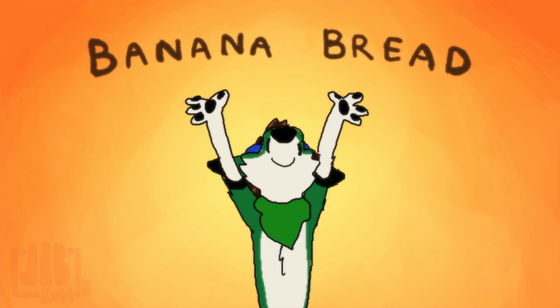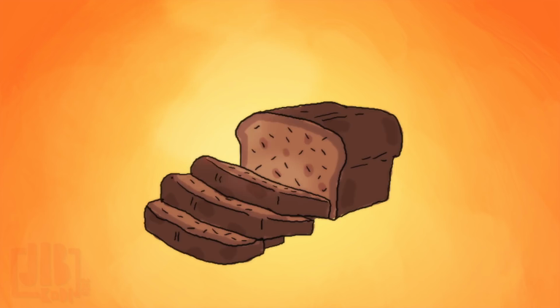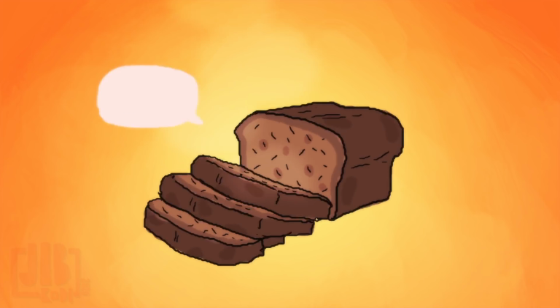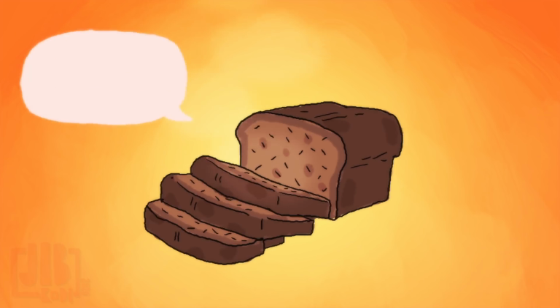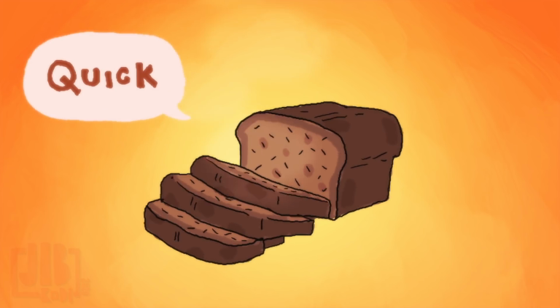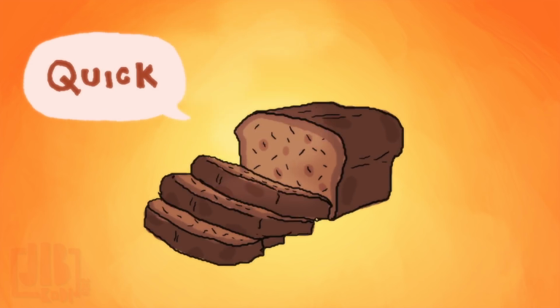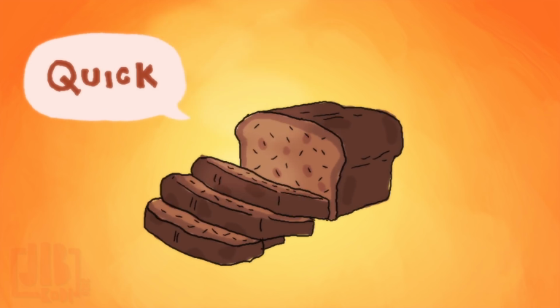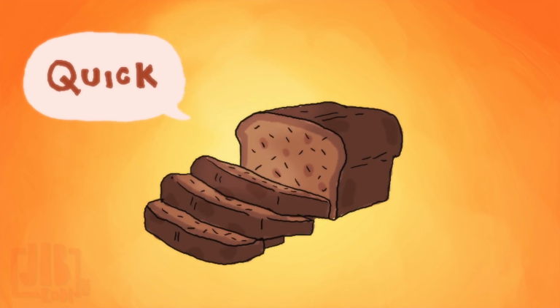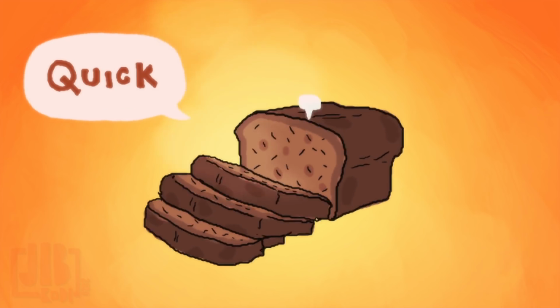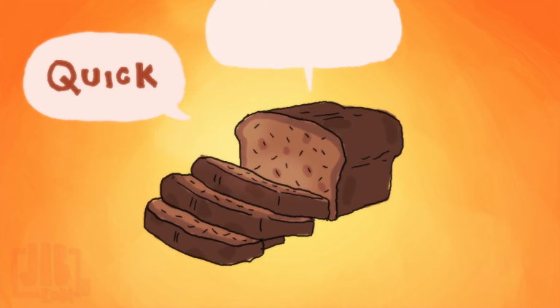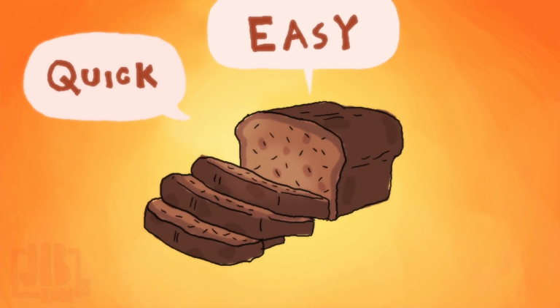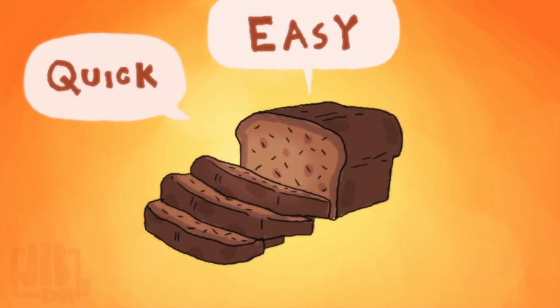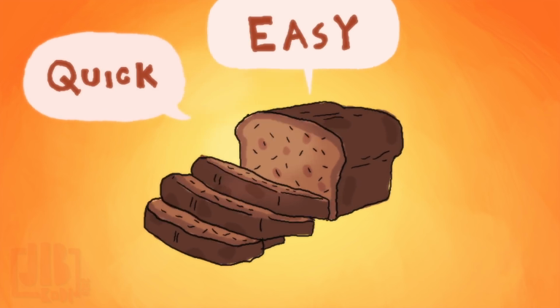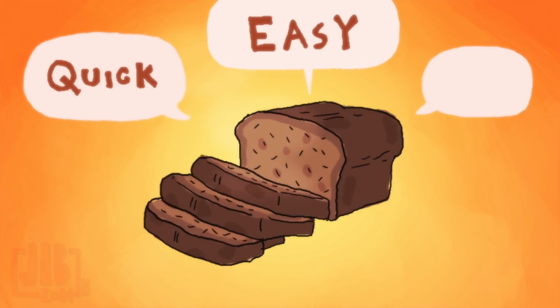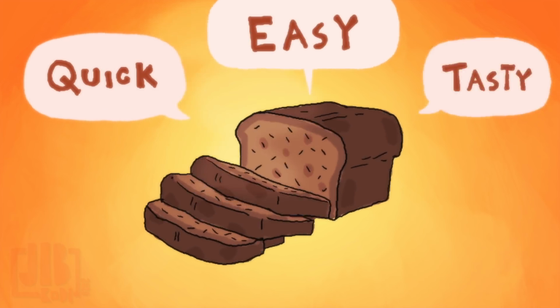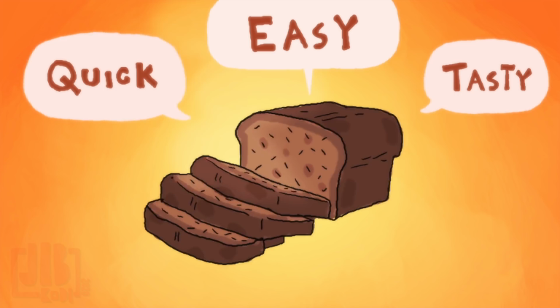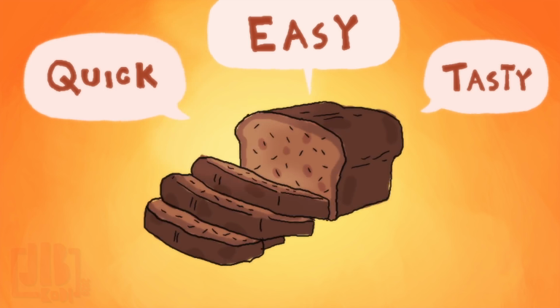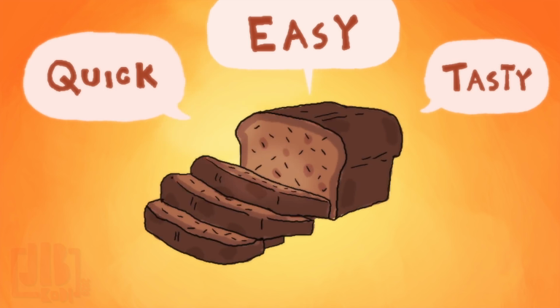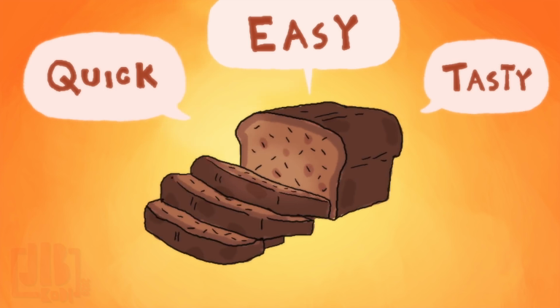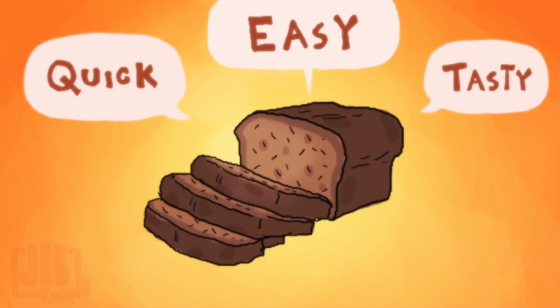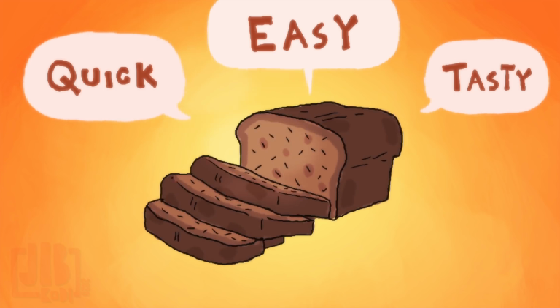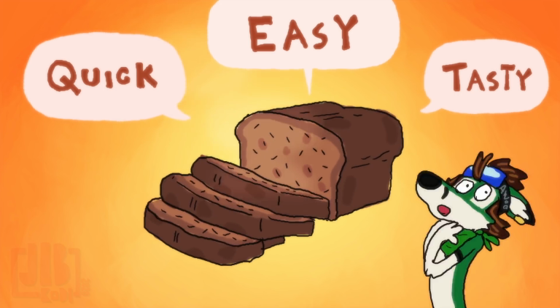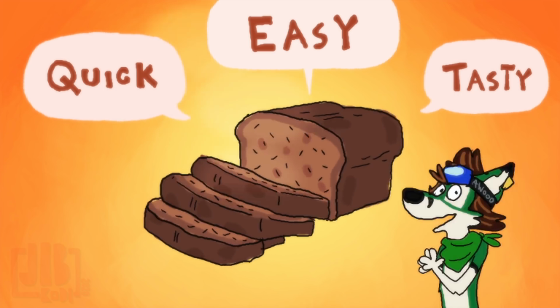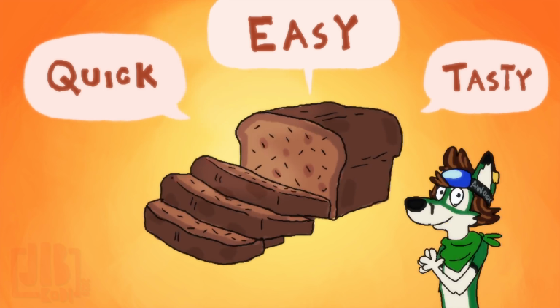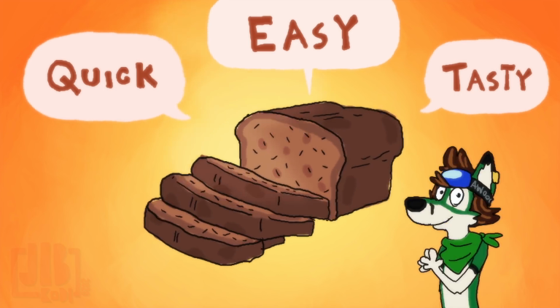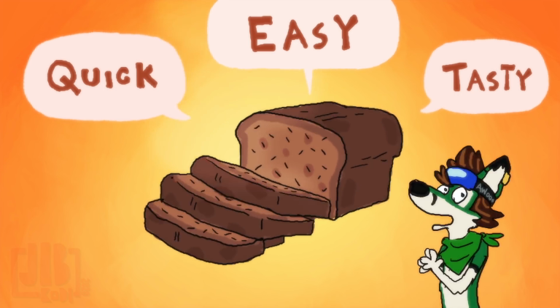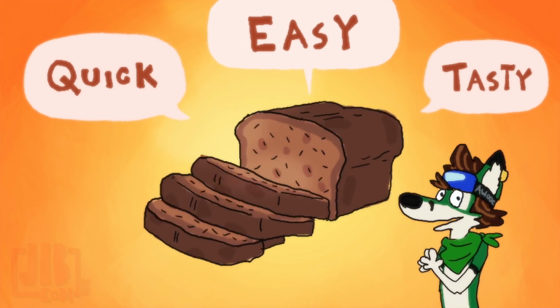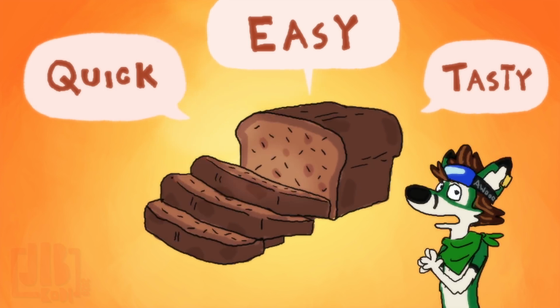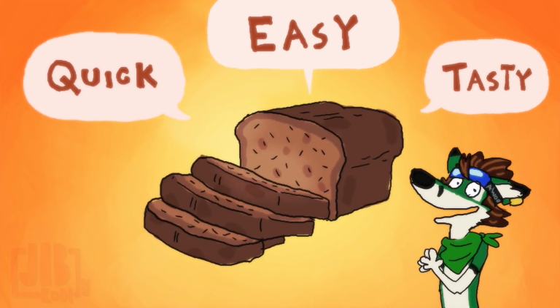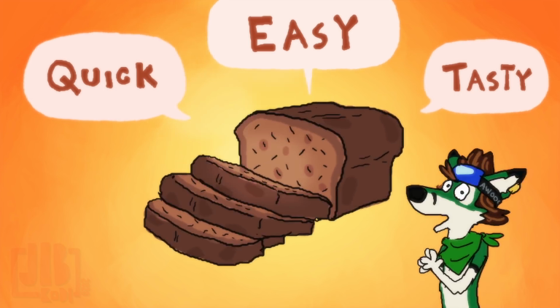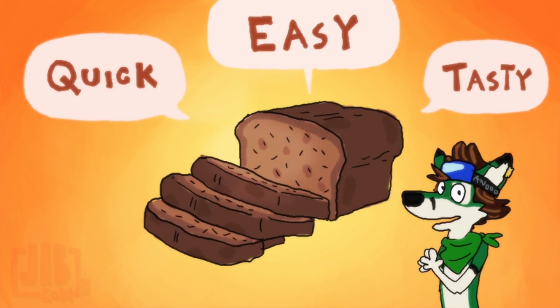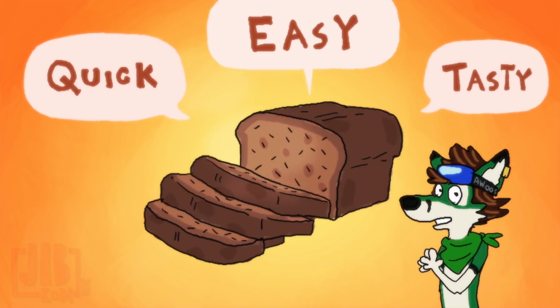It's quick, it's easy, and it's tasty. Well, I think it's tasty.